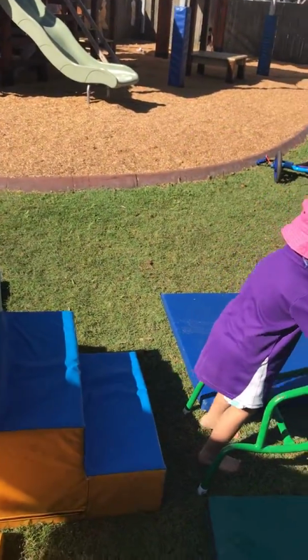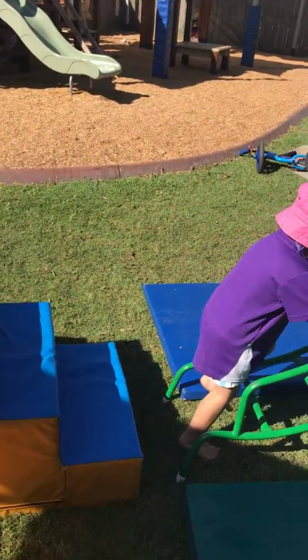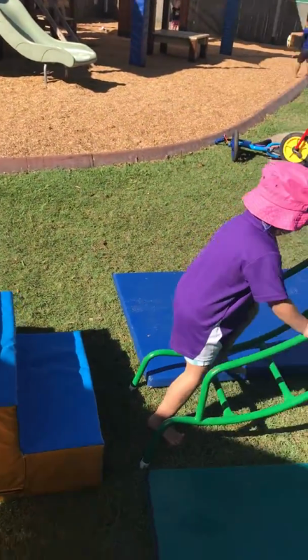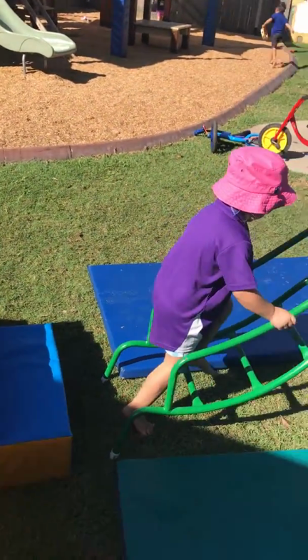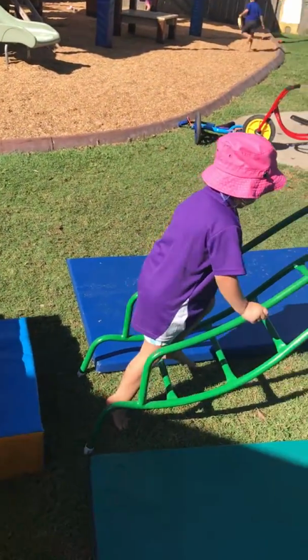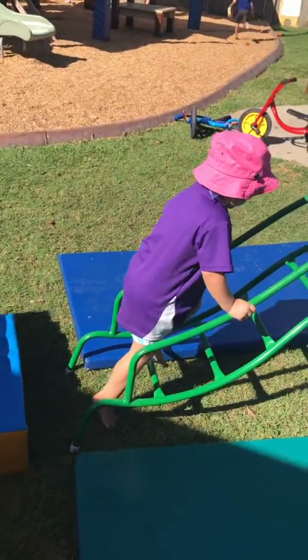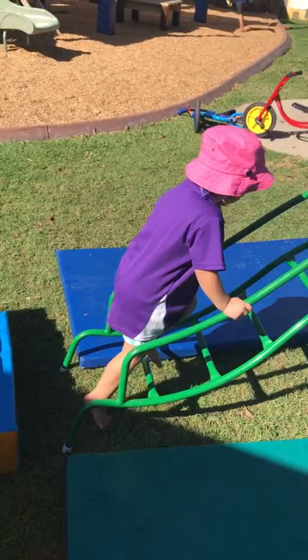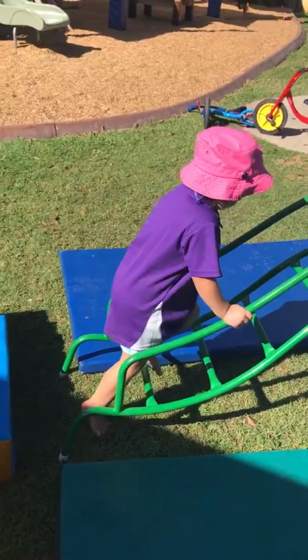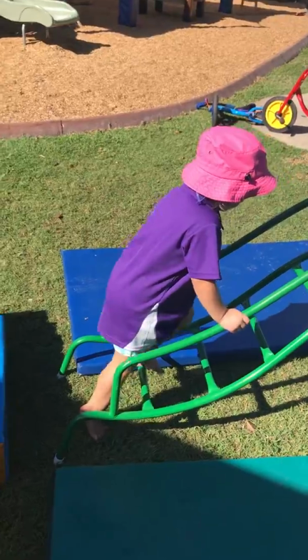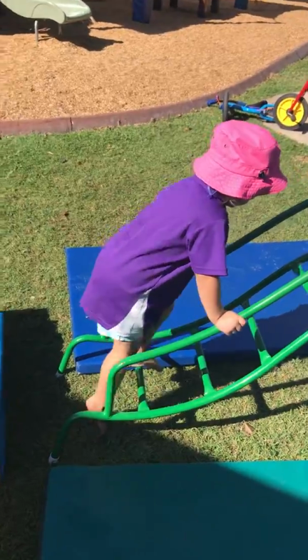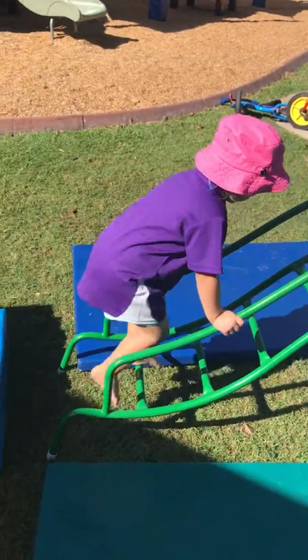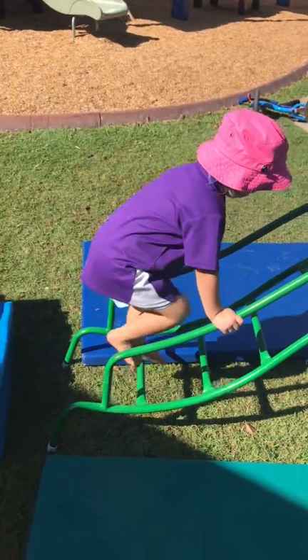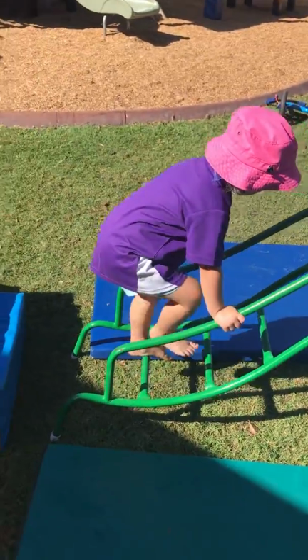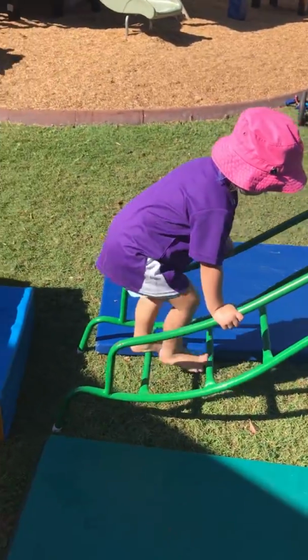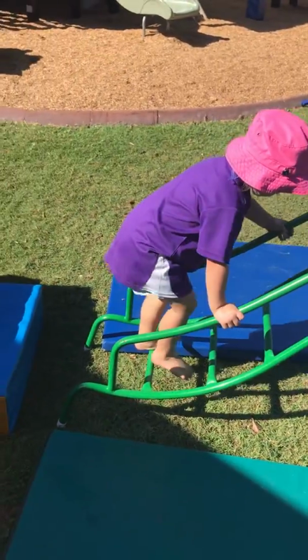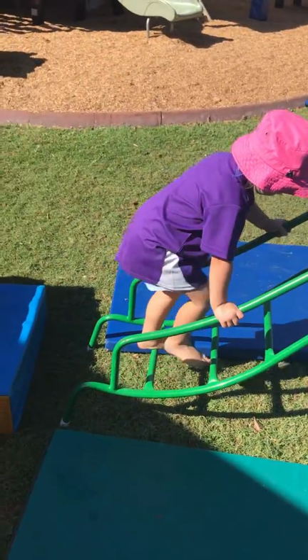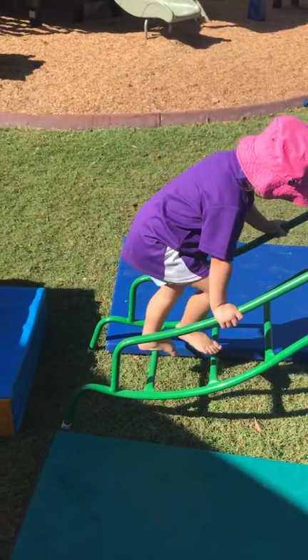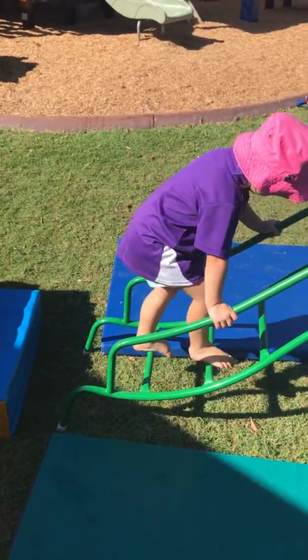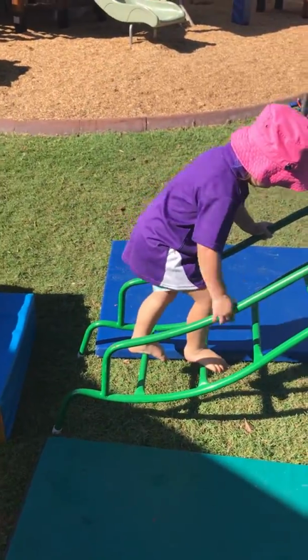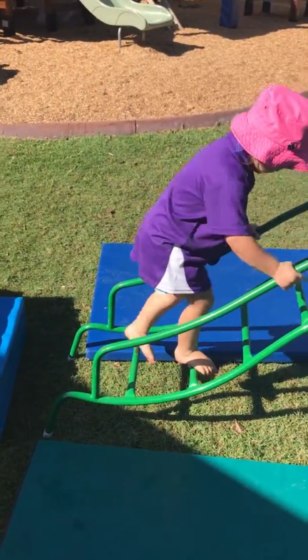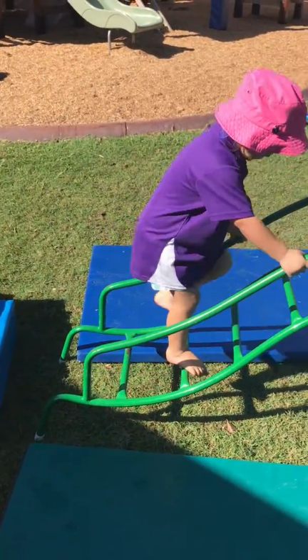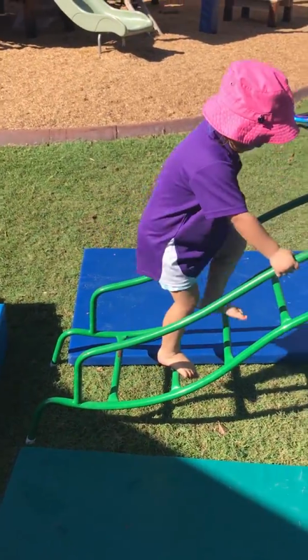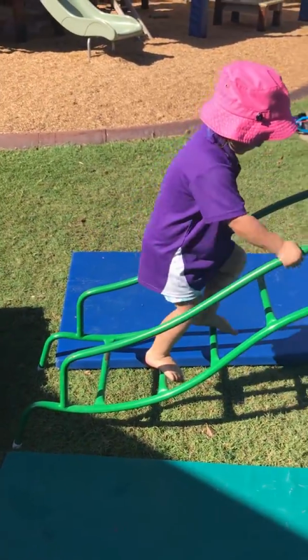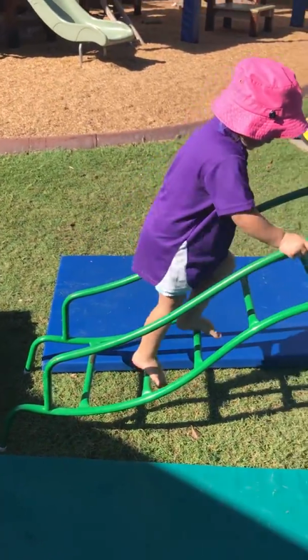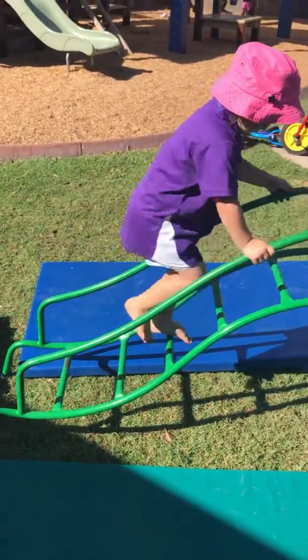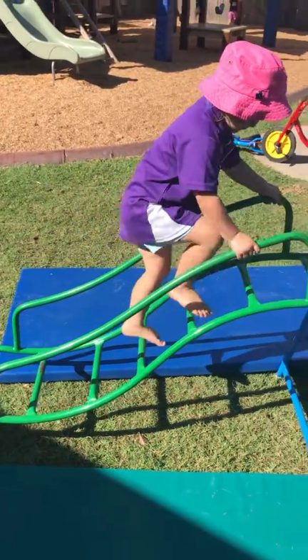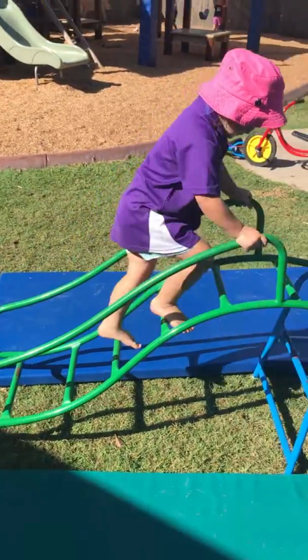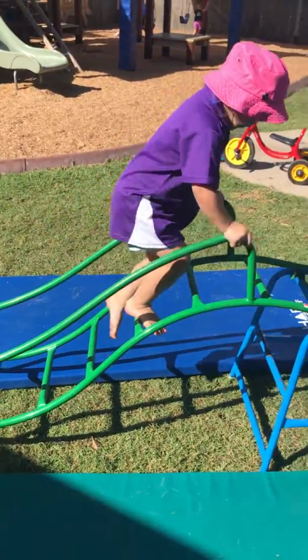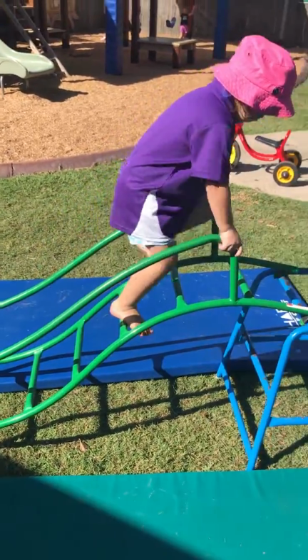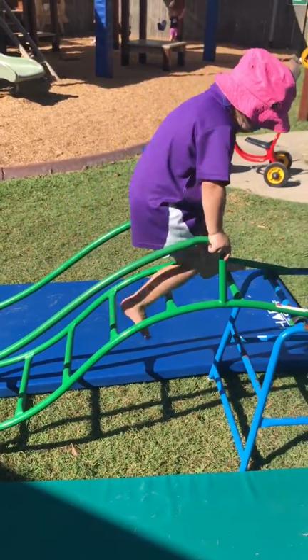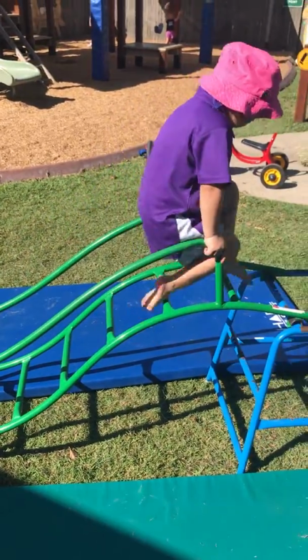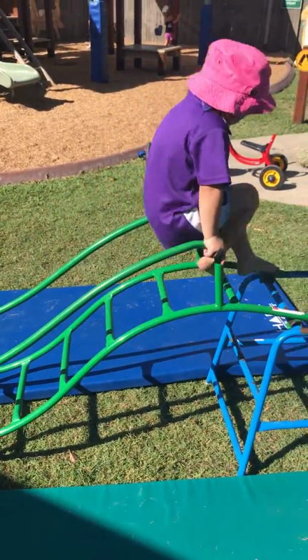Now hold on to the railings and step up five times. Two, three, four, five.